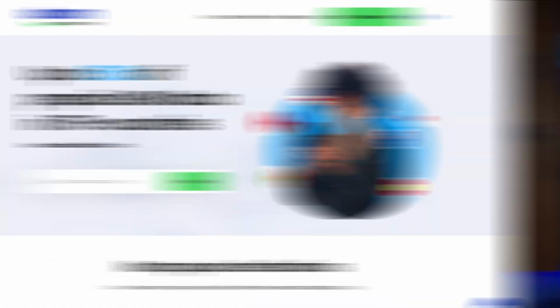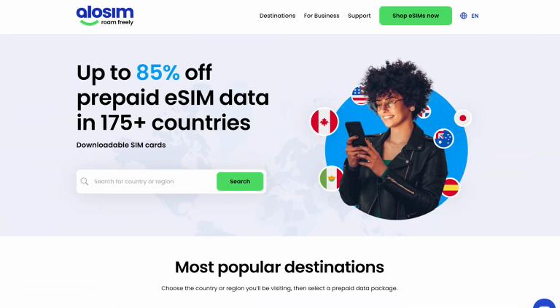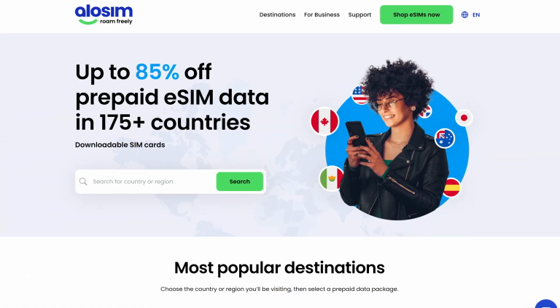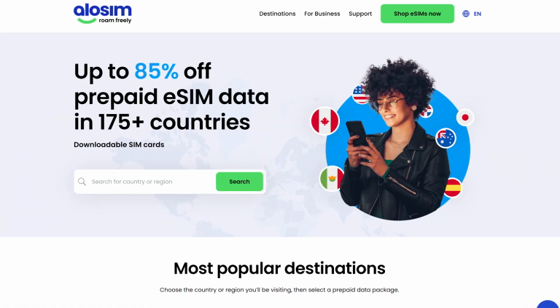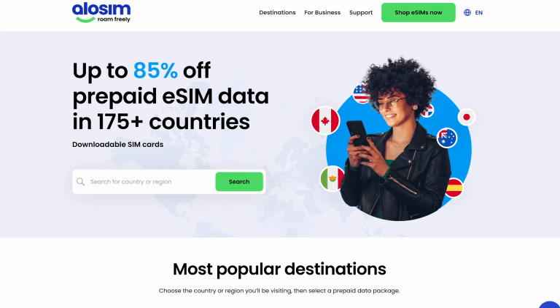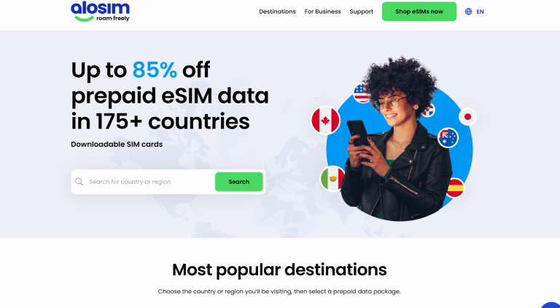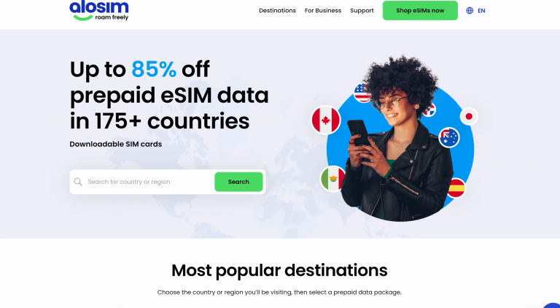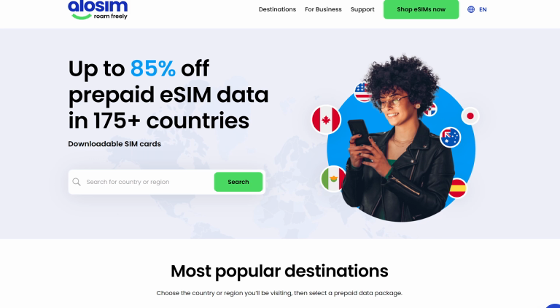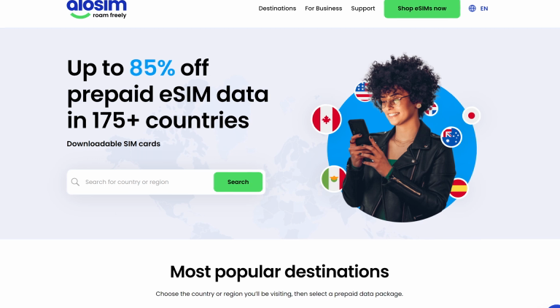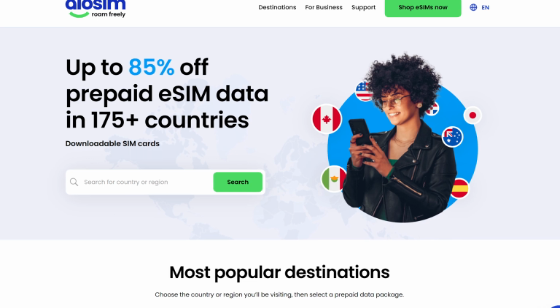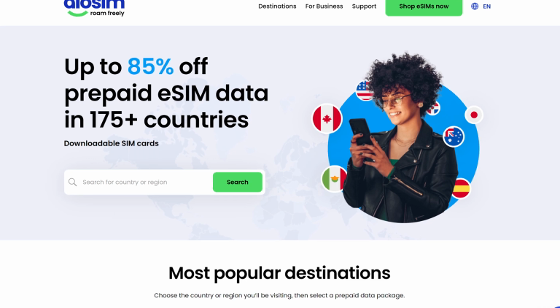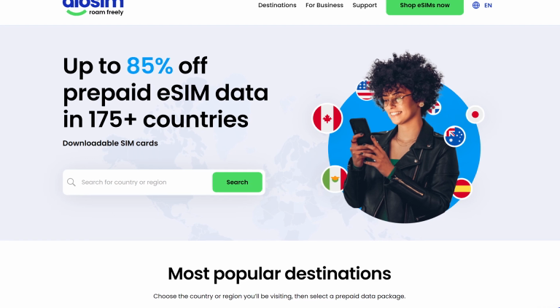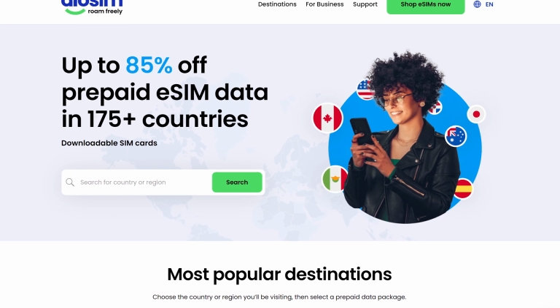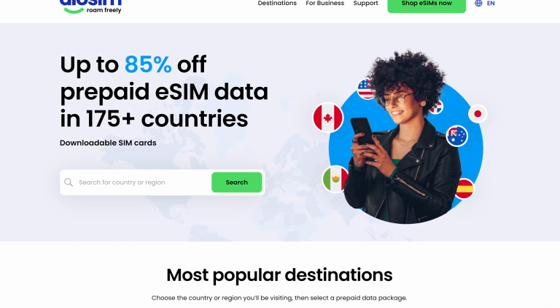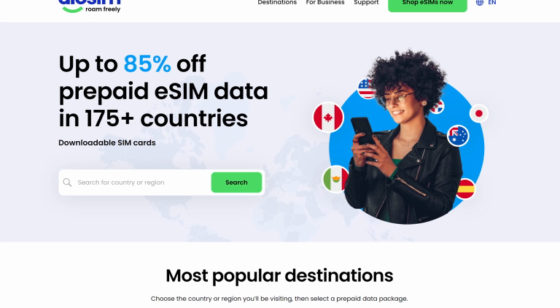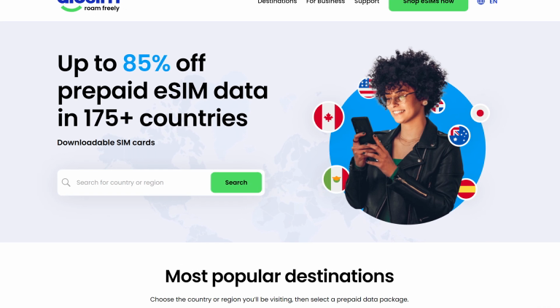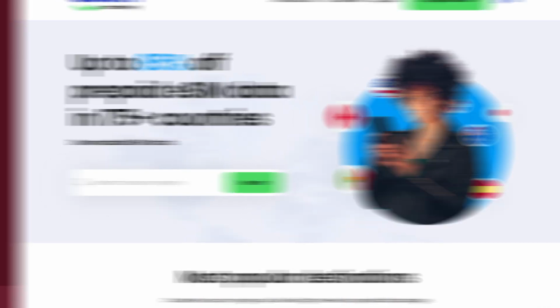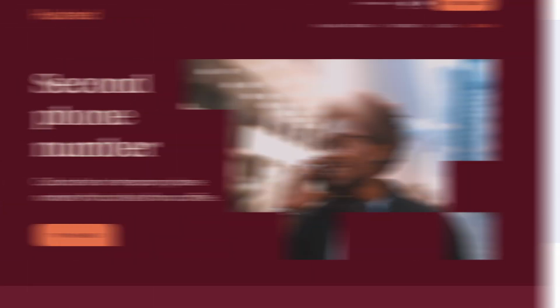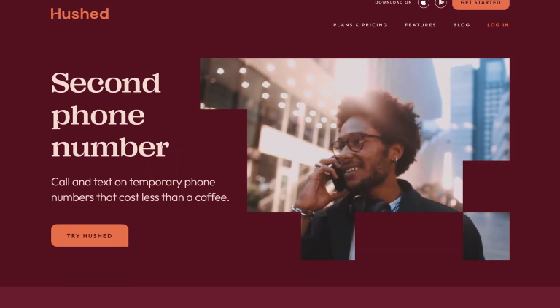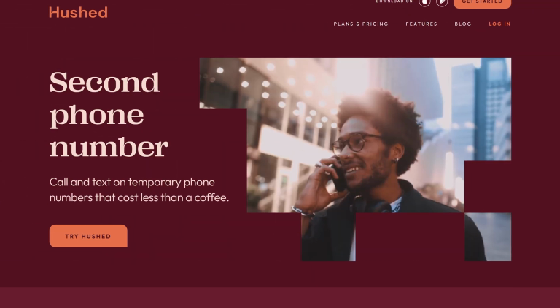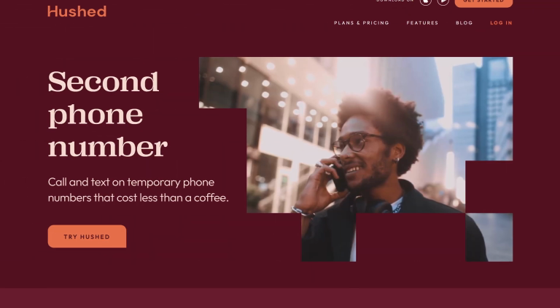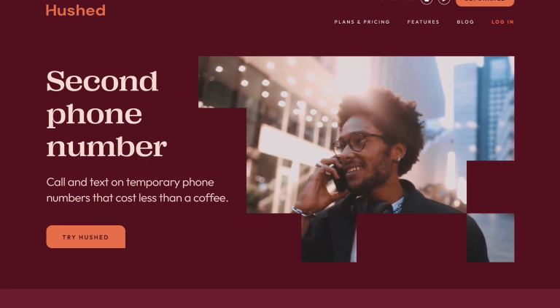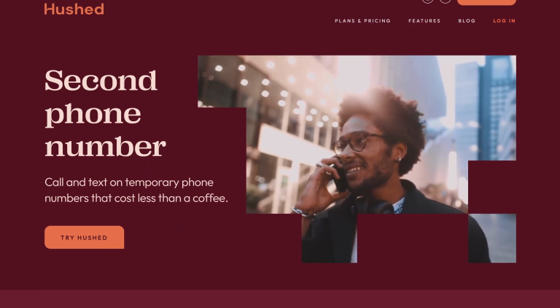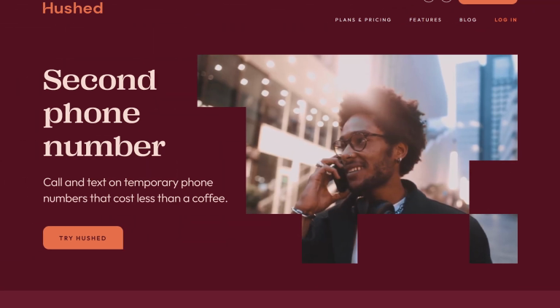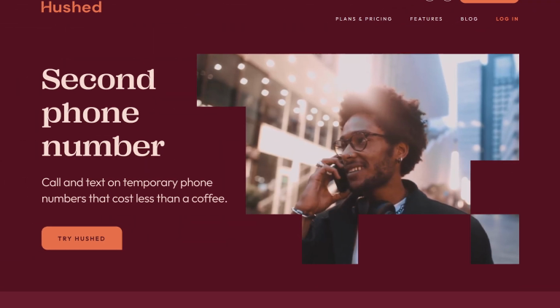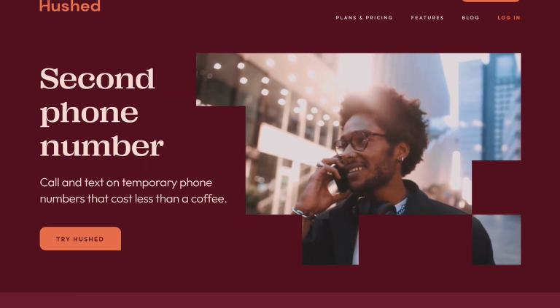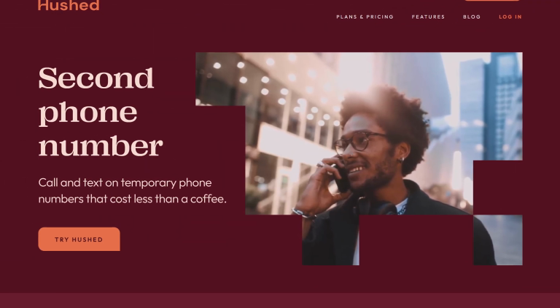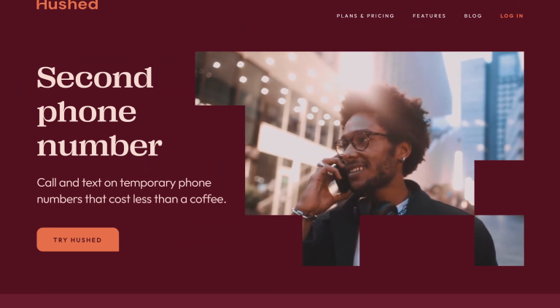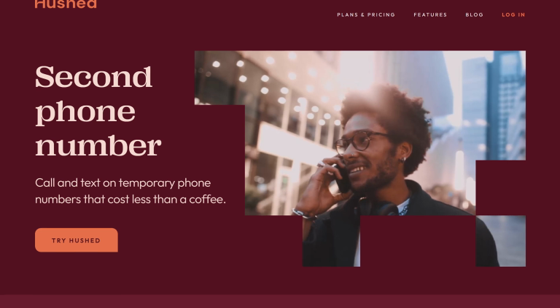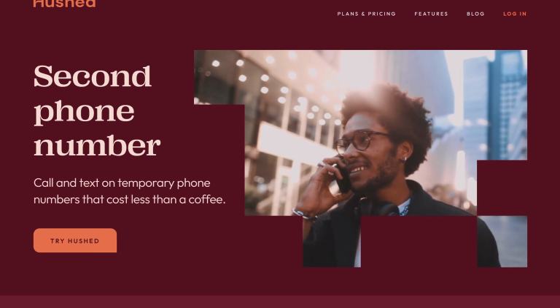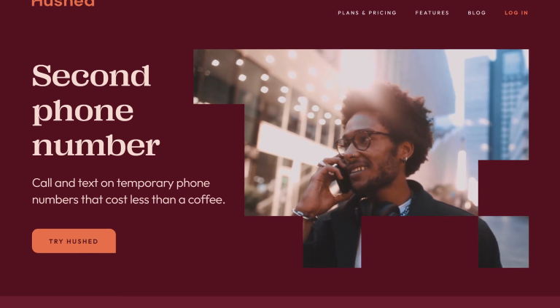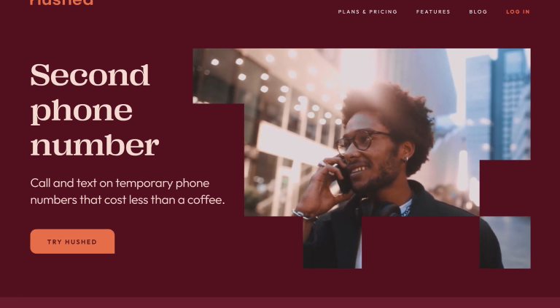Allo, Sim, and Hushed allow you to continue using your phone completely hassle-free overseas at super competitive prices. Make sure to check out the links below for more info.